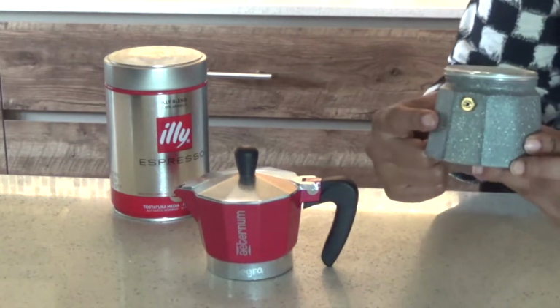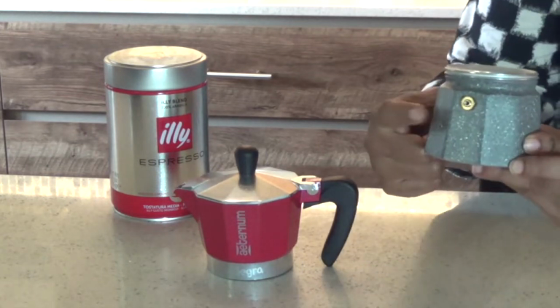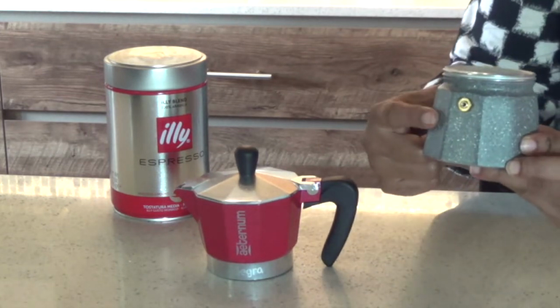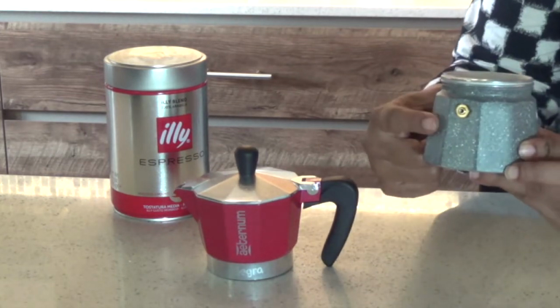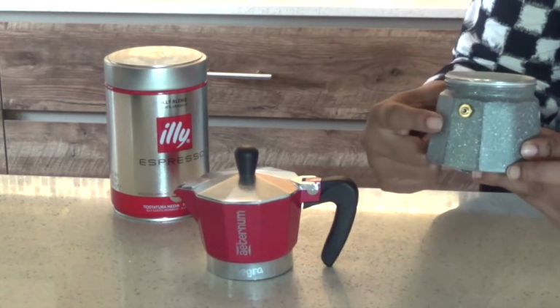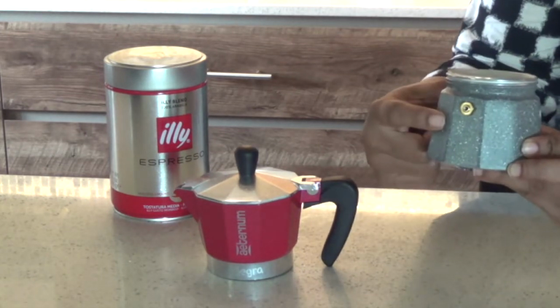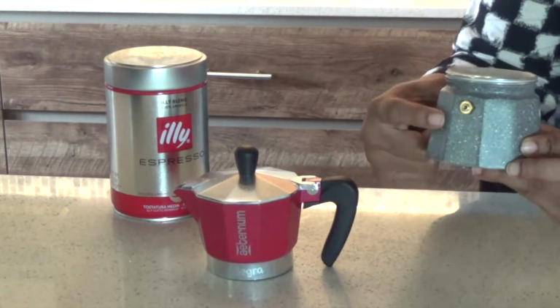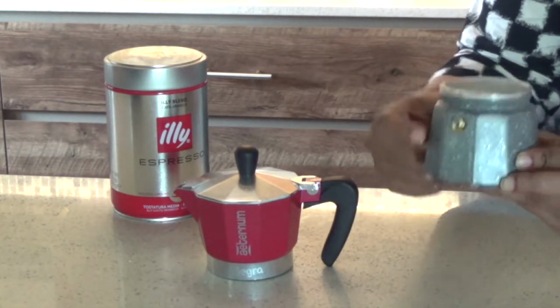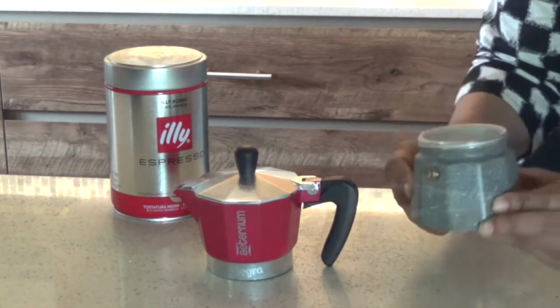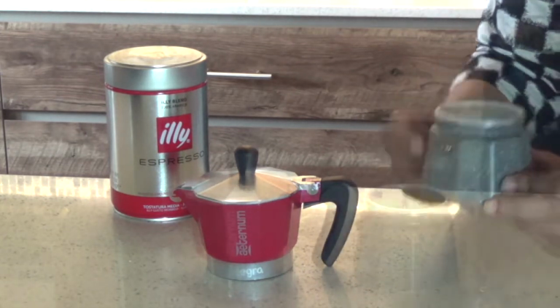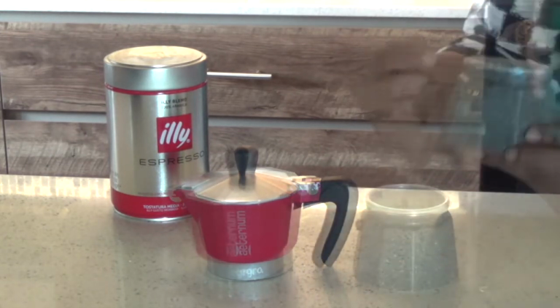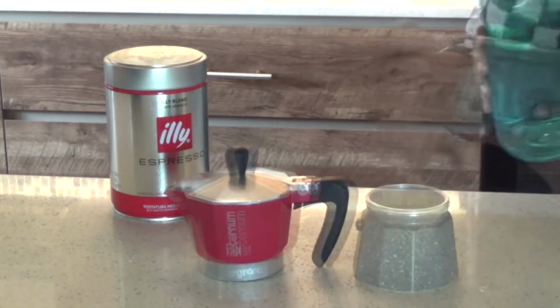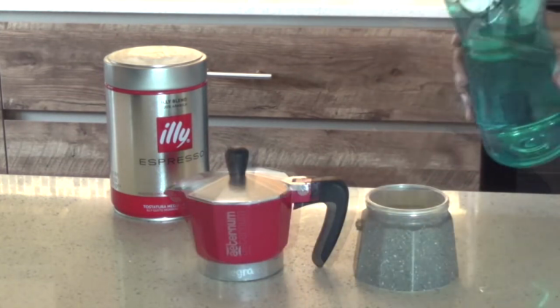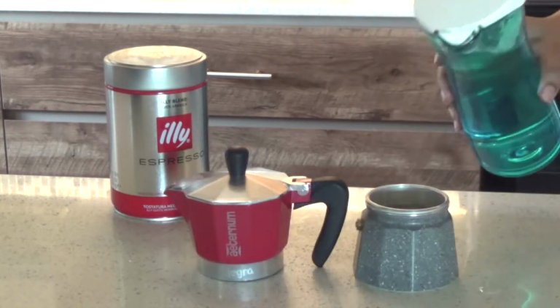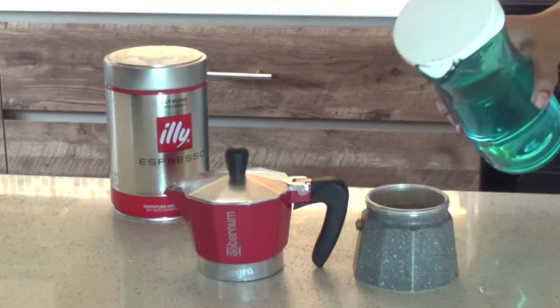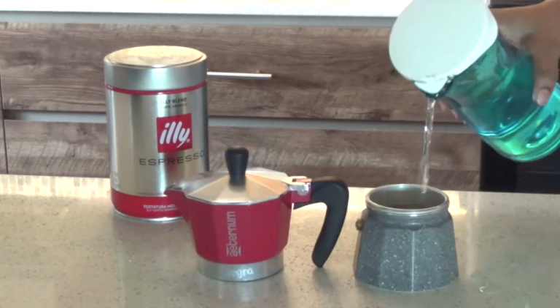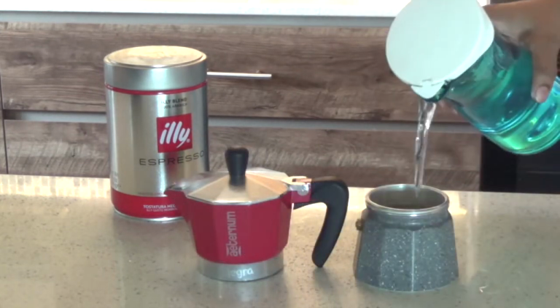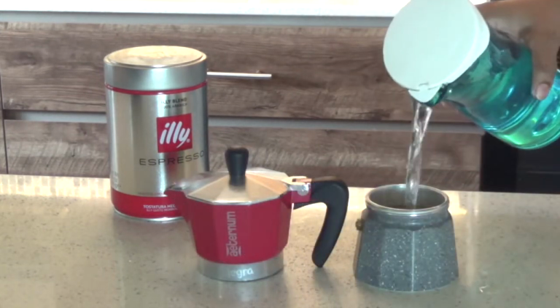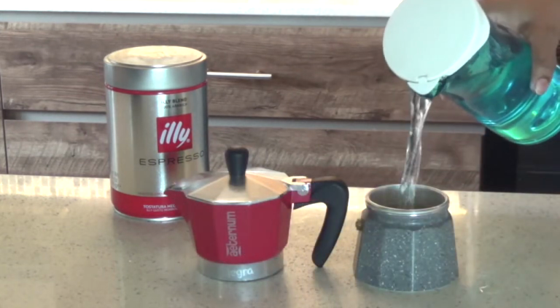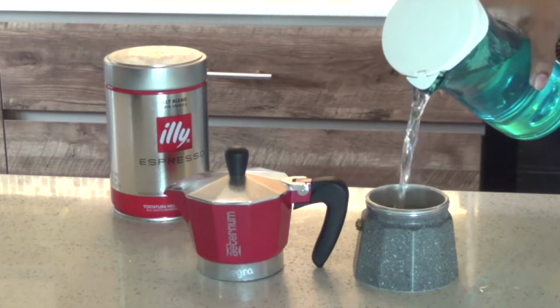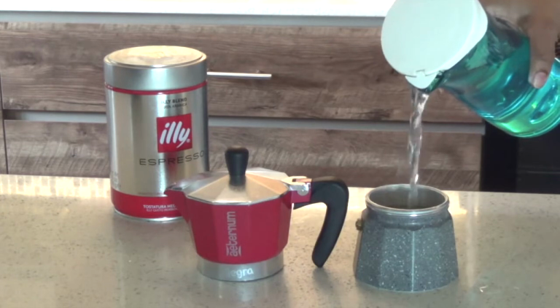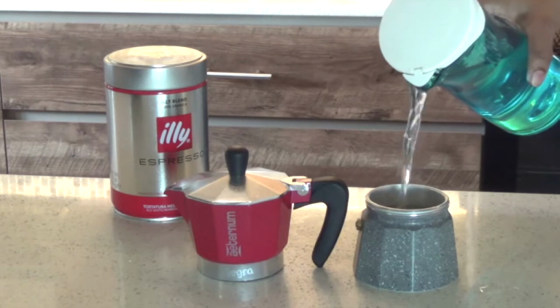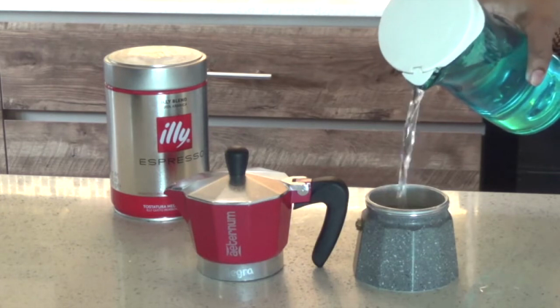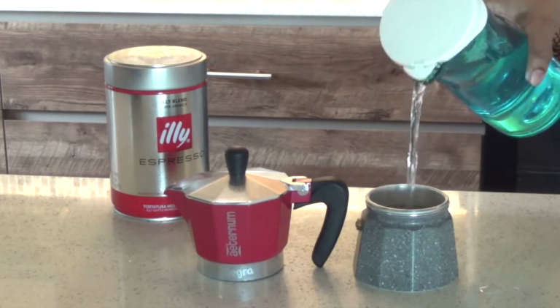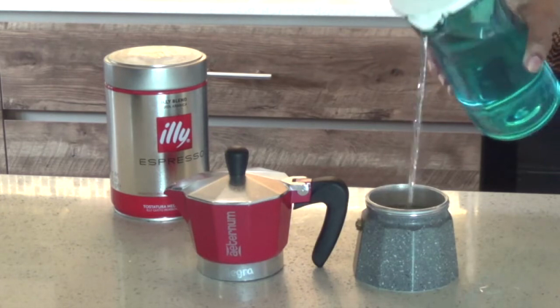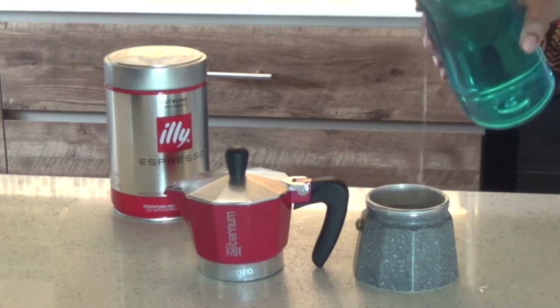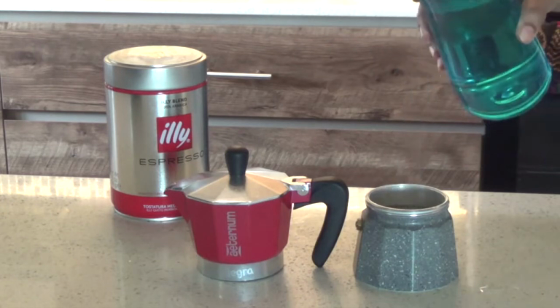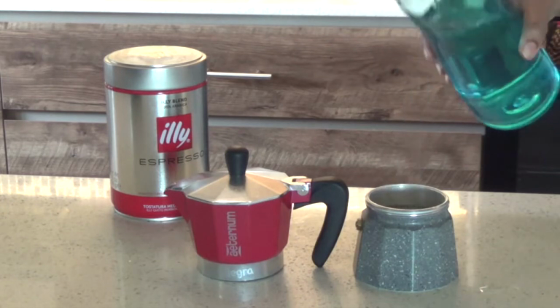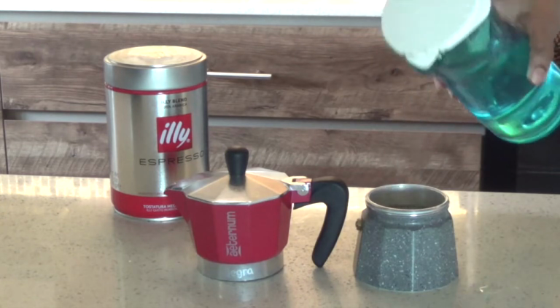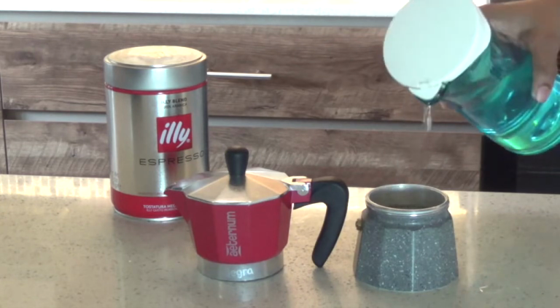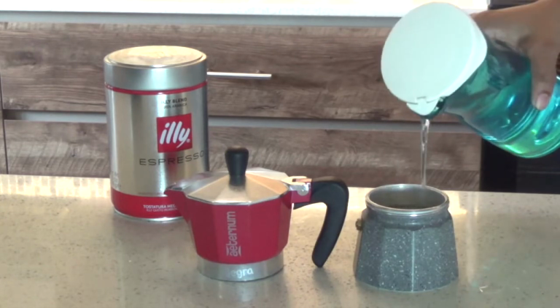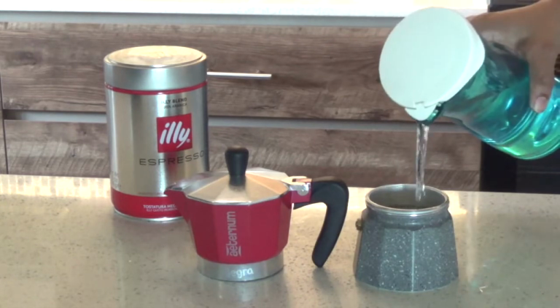This is the safety valve and water is to be poured only up to the level just below the safety valve.